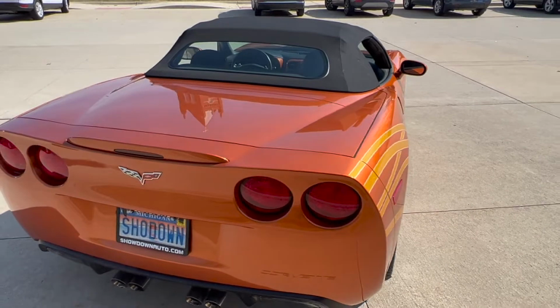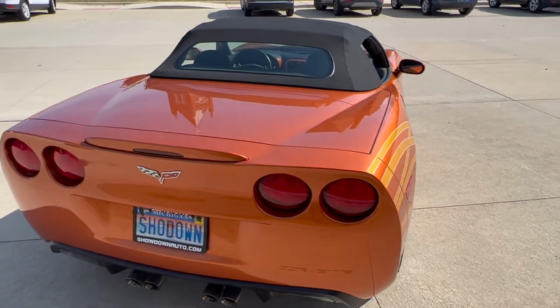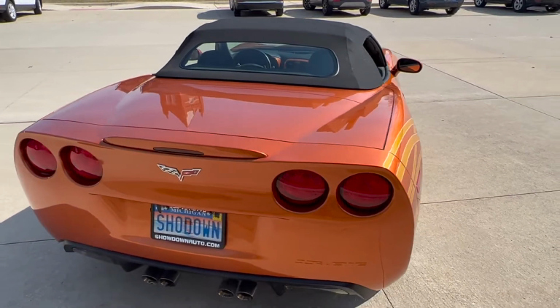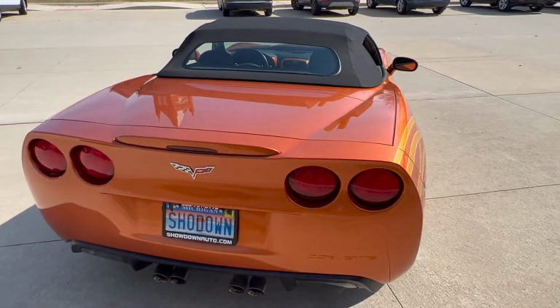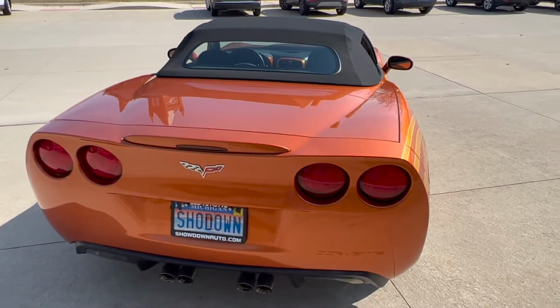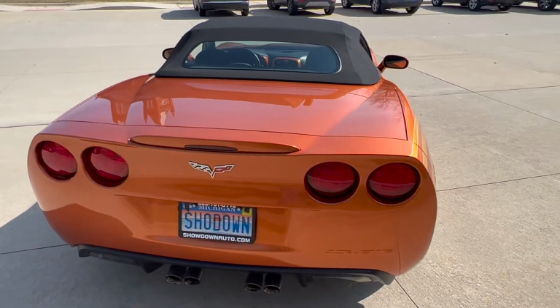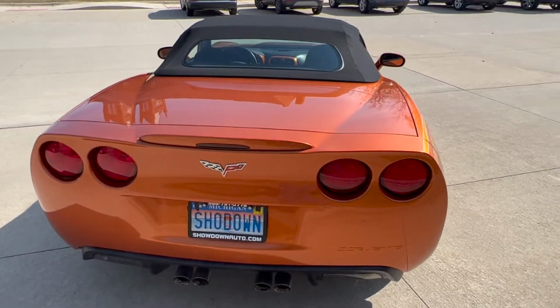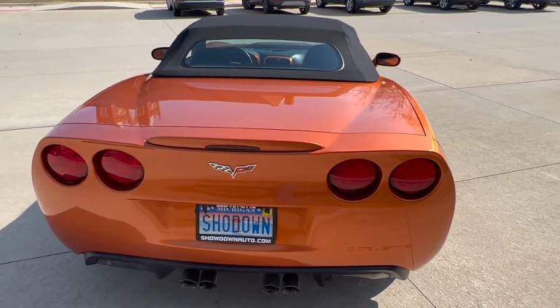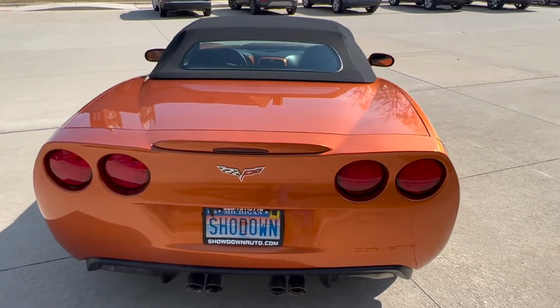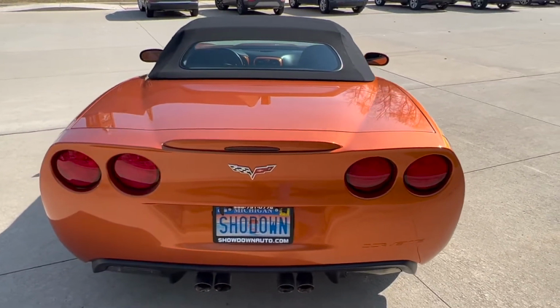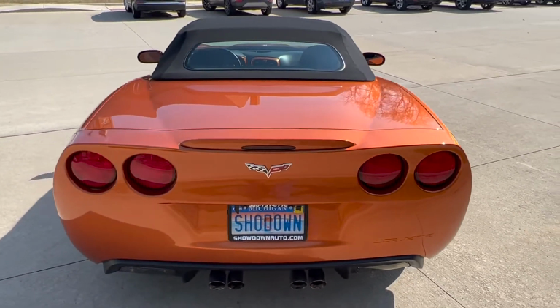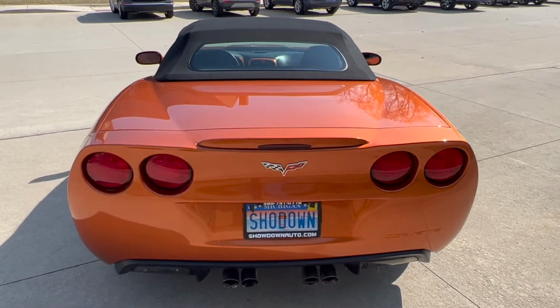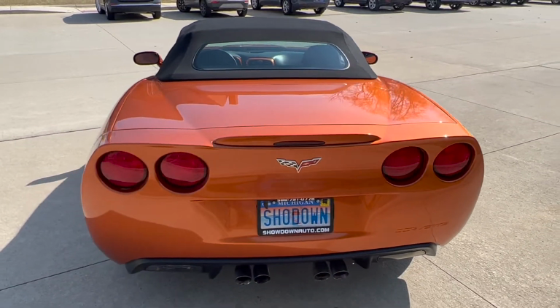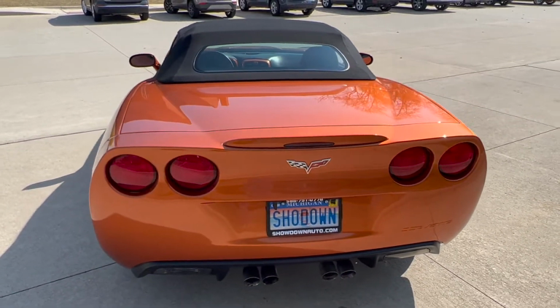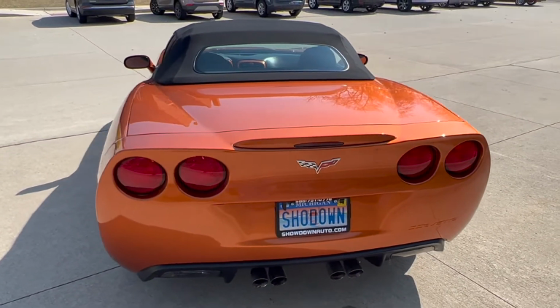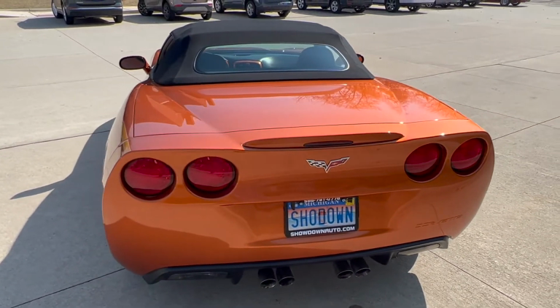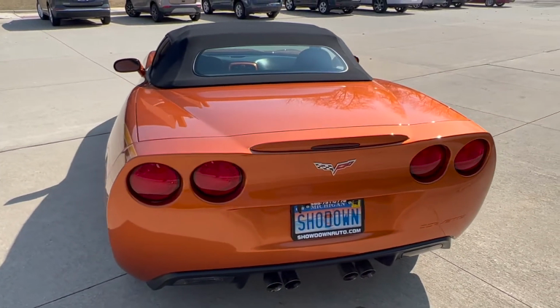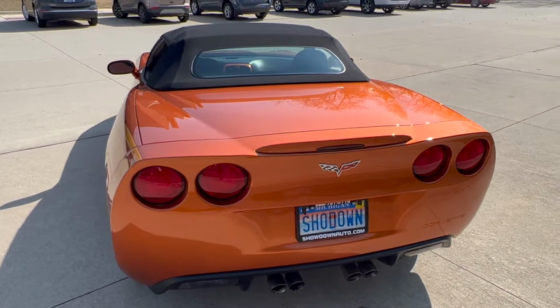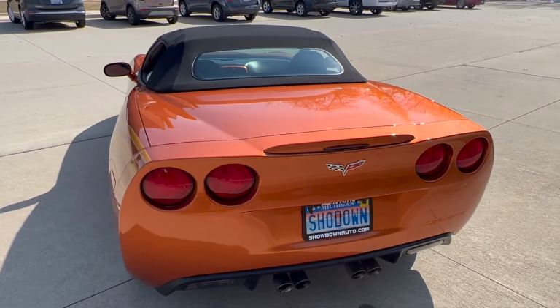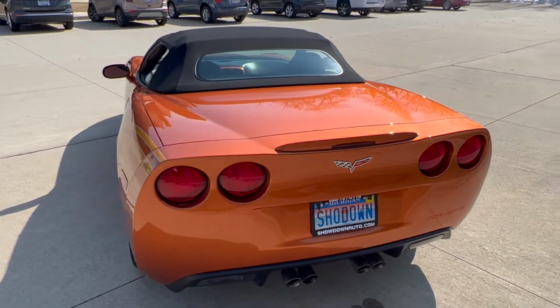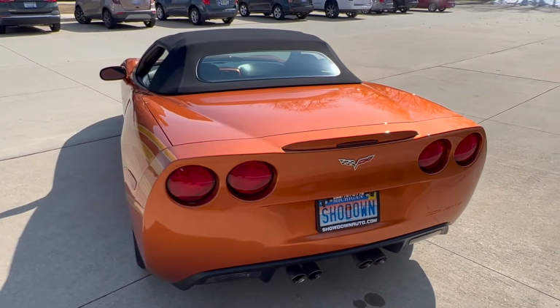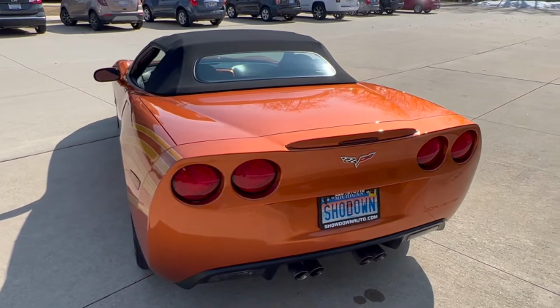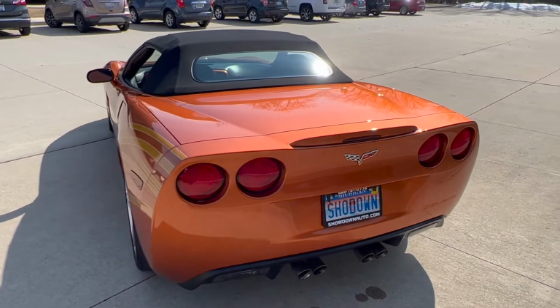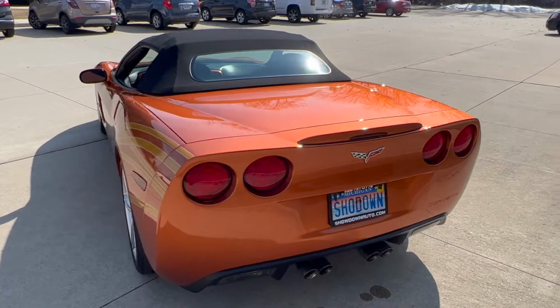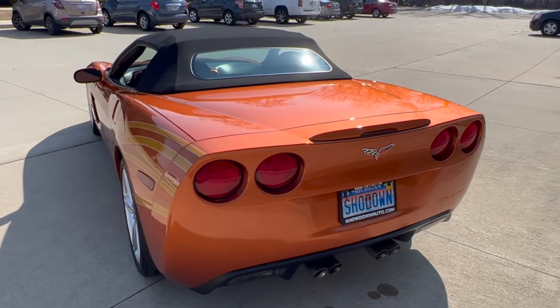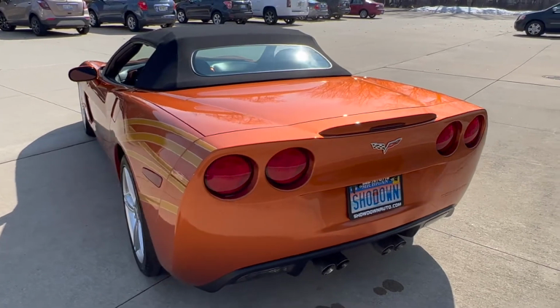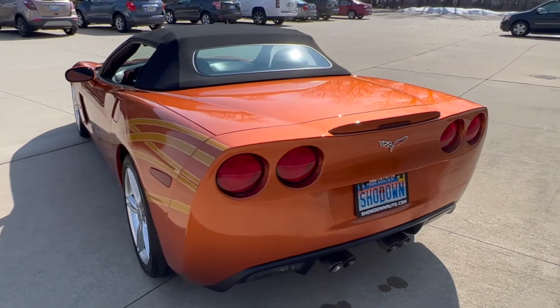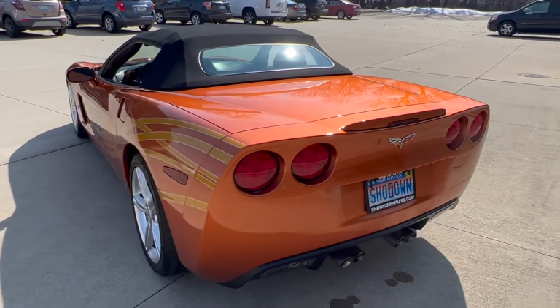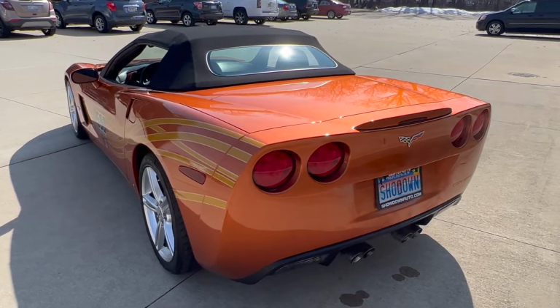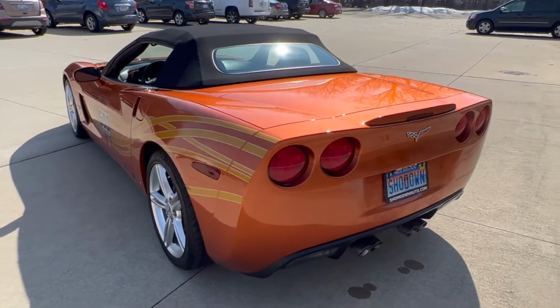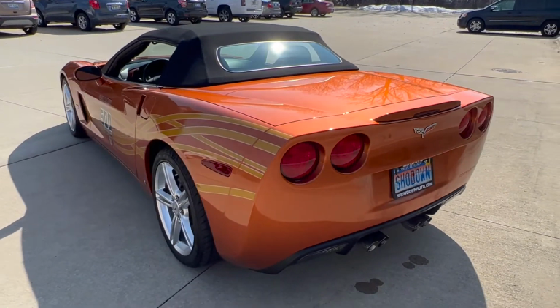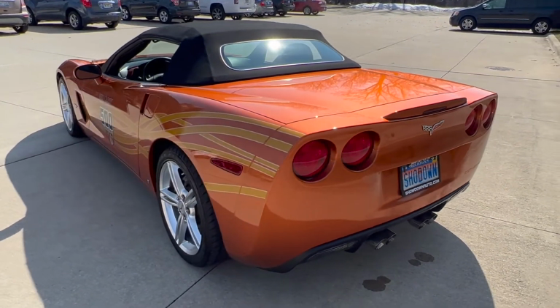We just took it on trade here this week. It won't last long — these cars are getting hard to find at this quality.